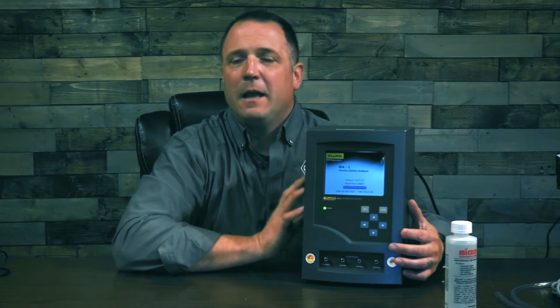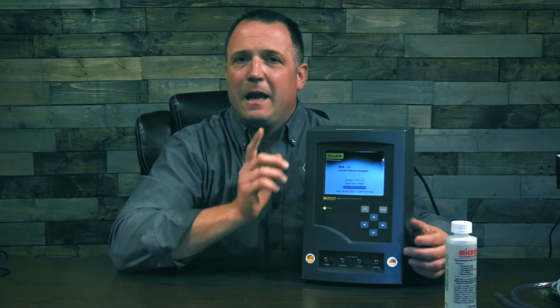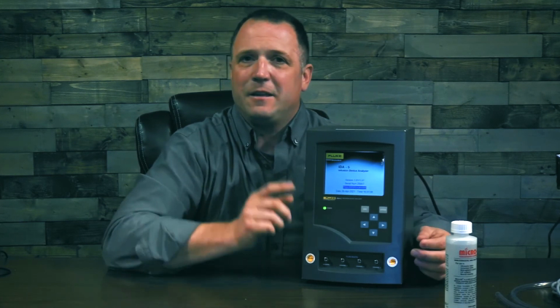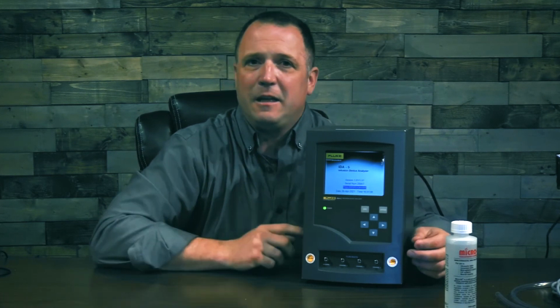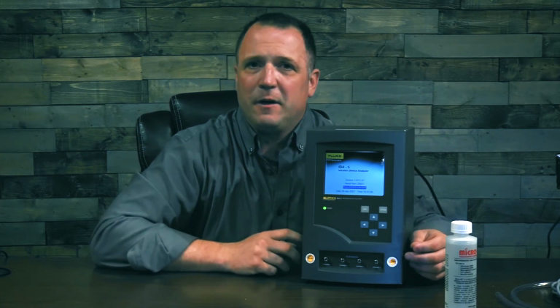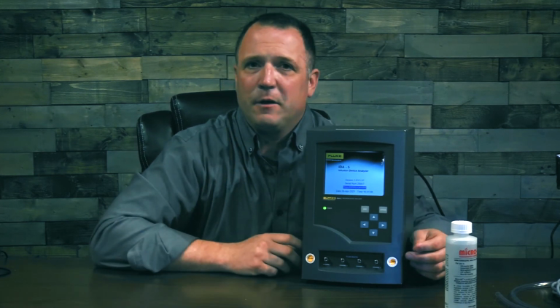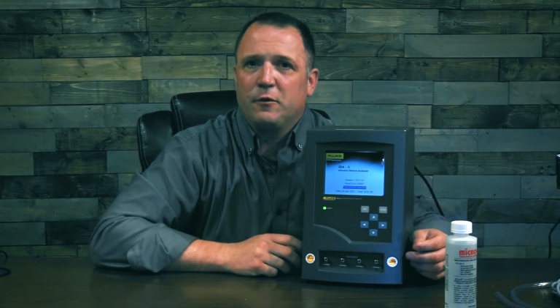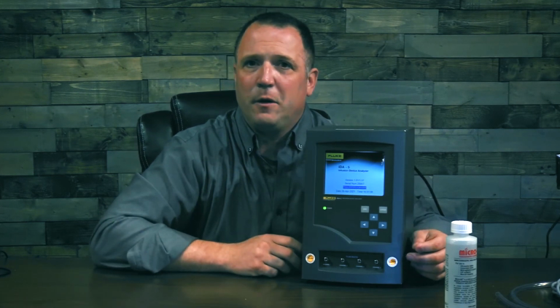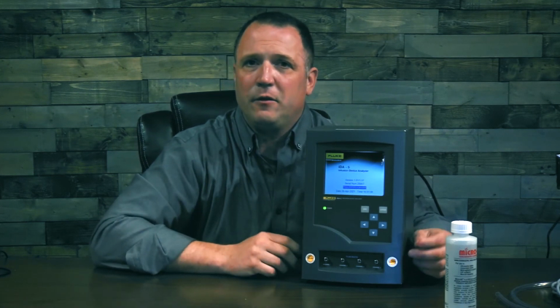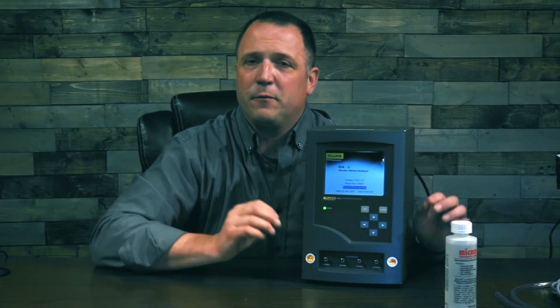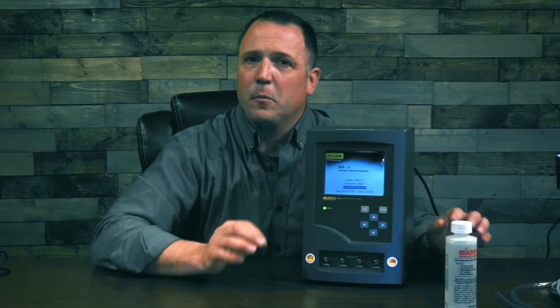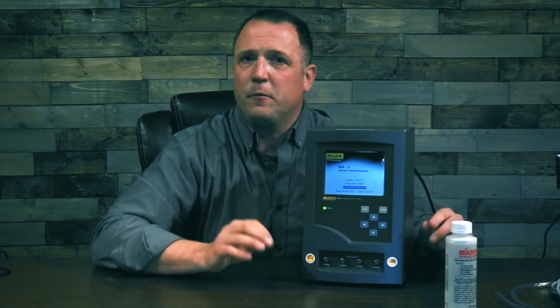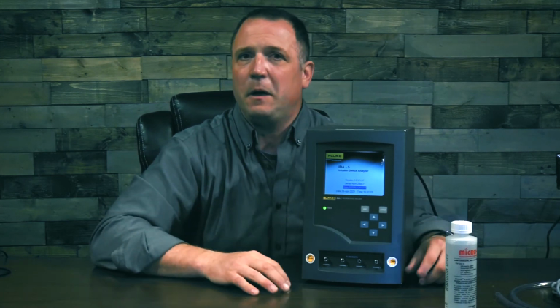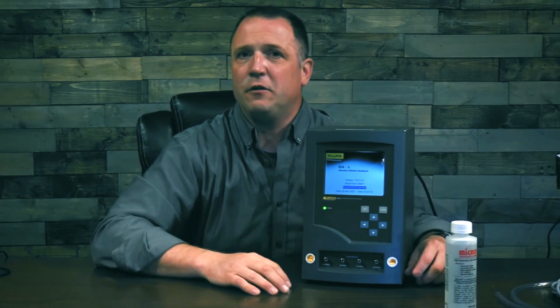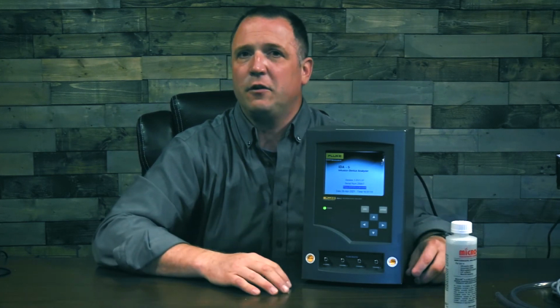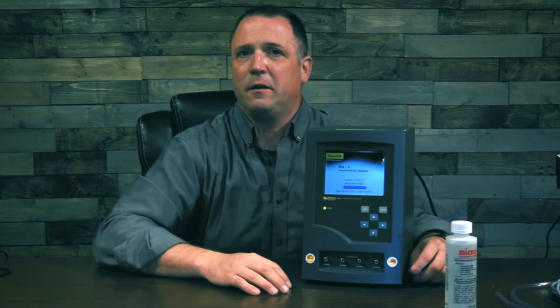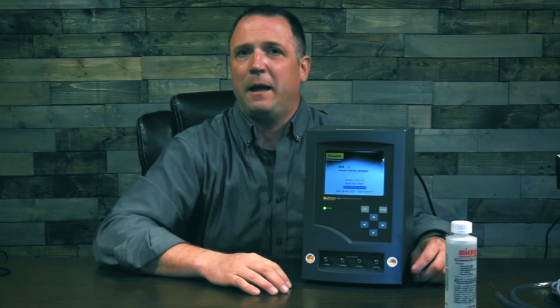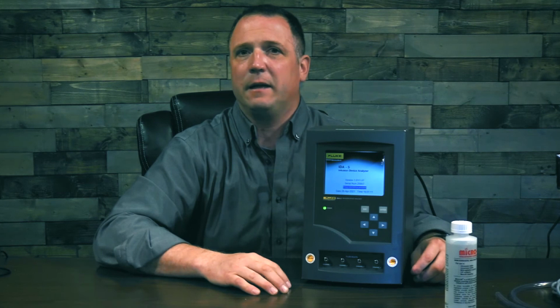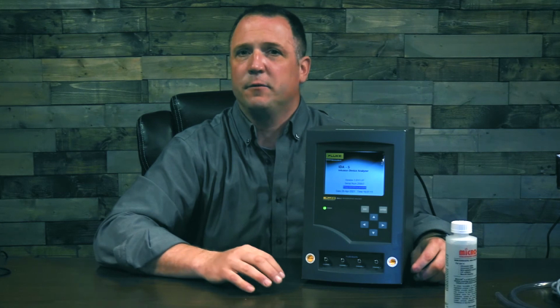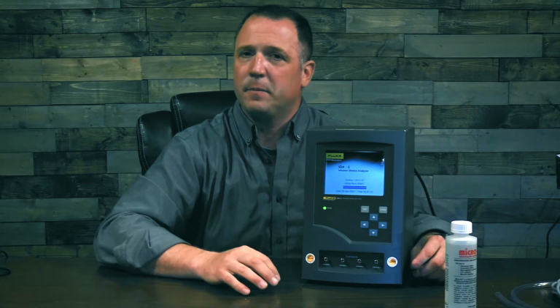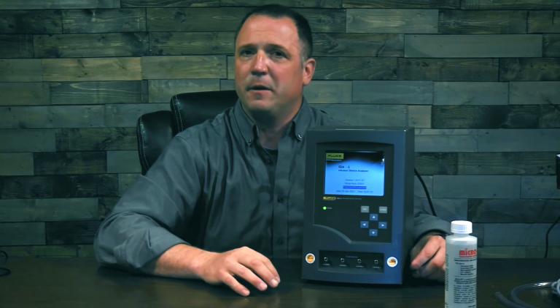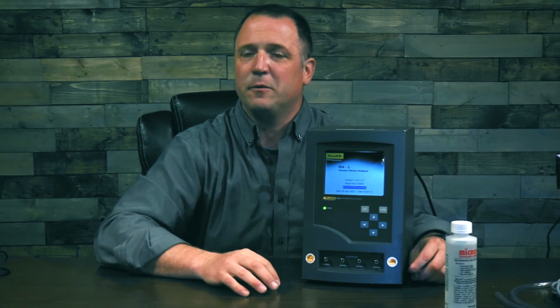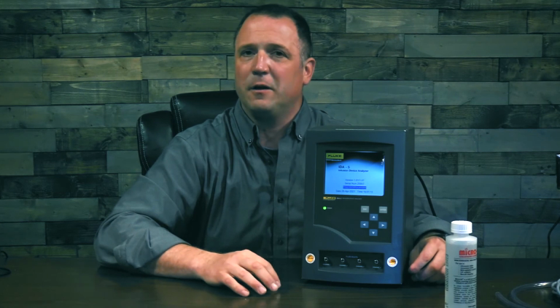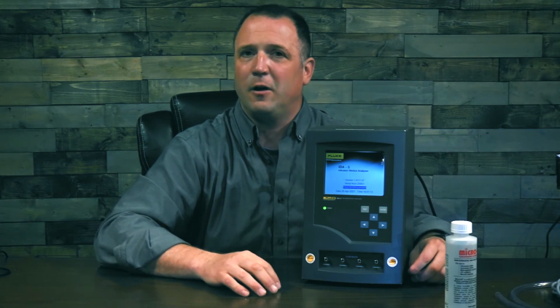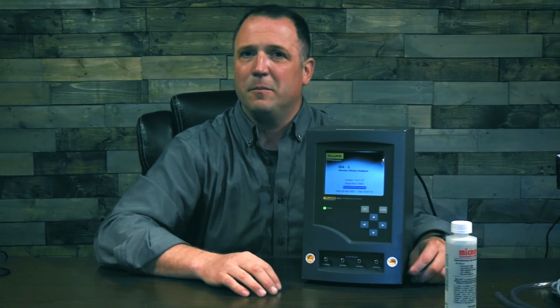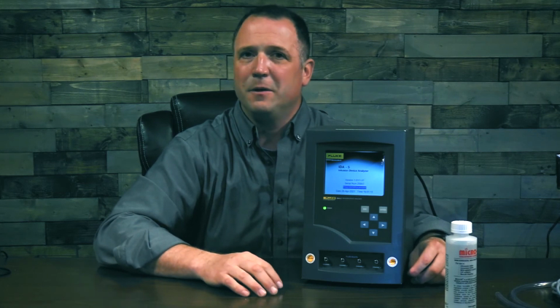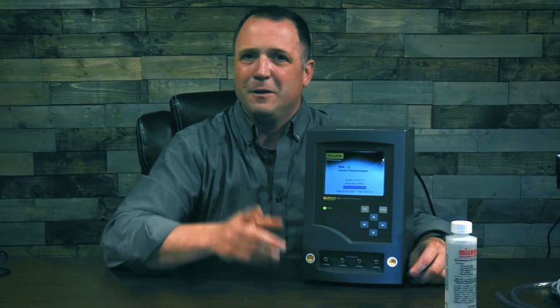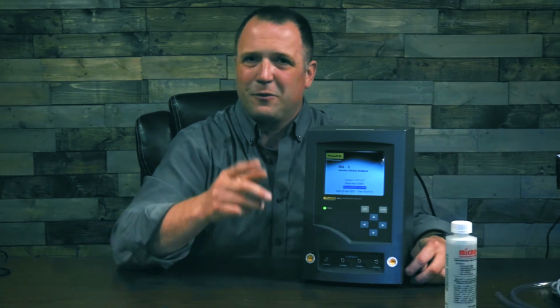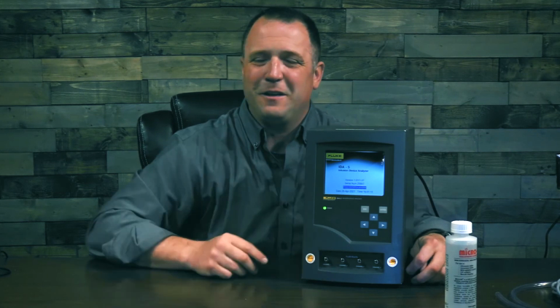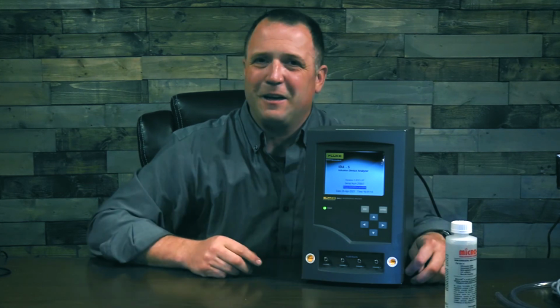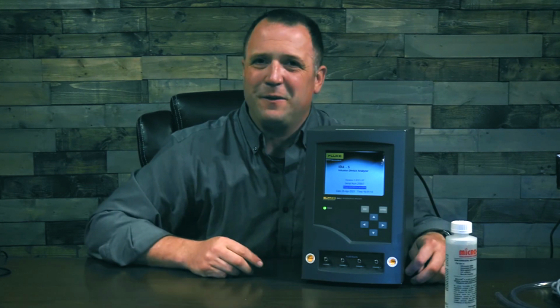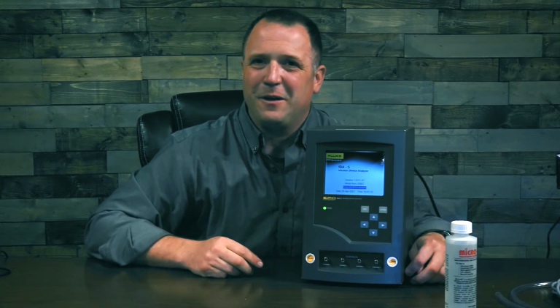Thank you very much for joining us. For more information, check back at flukebiomedical.com. We'll see you in the next video.